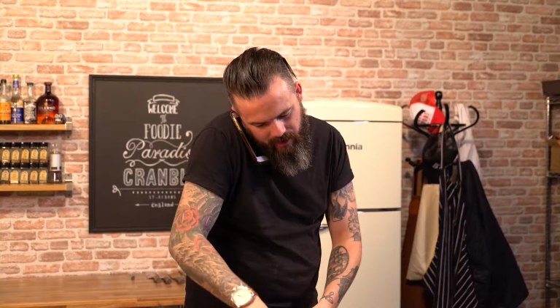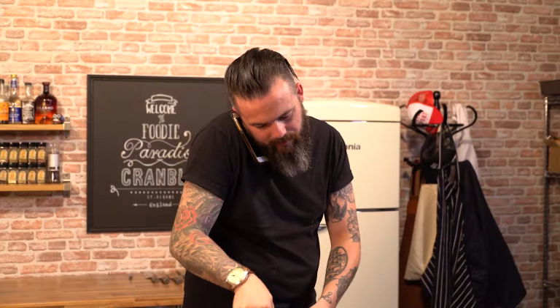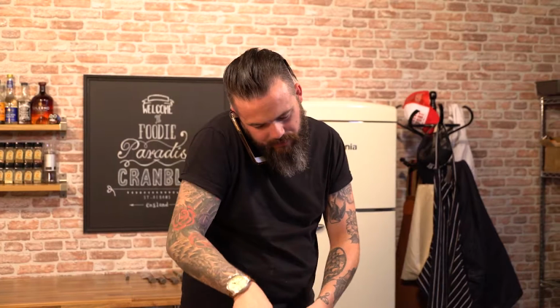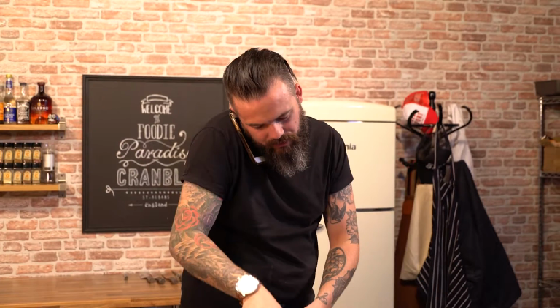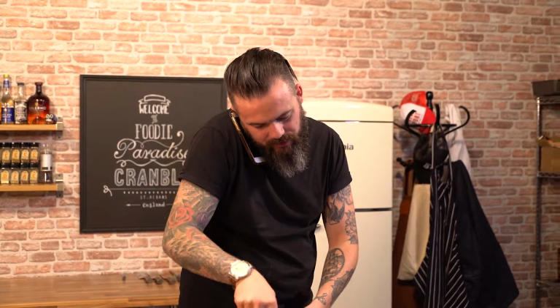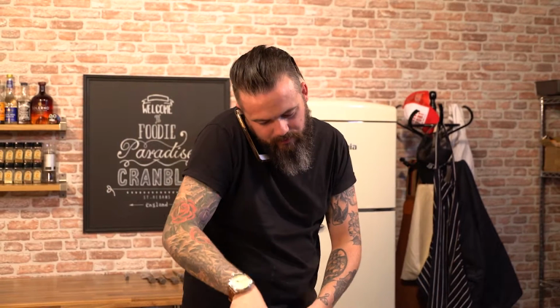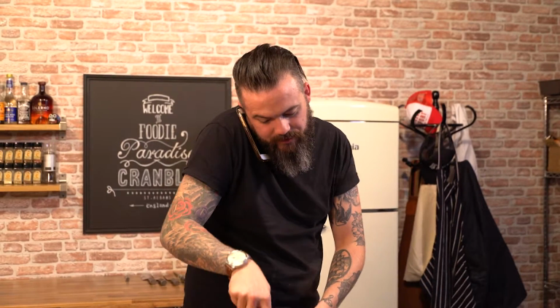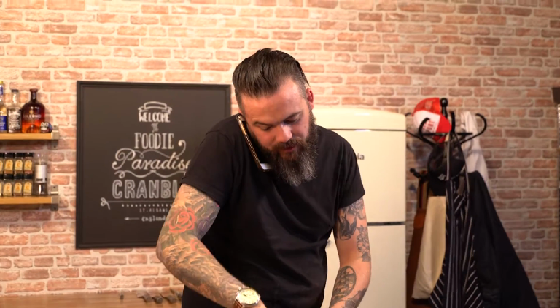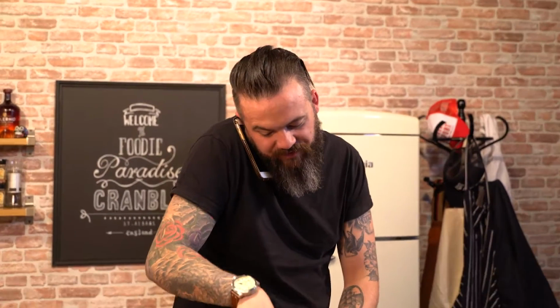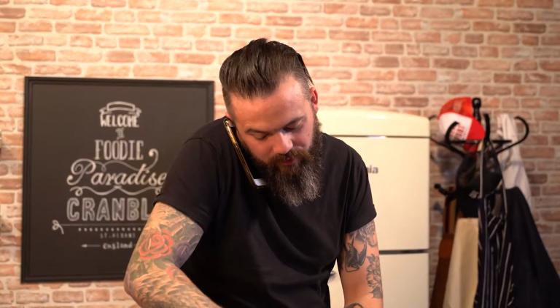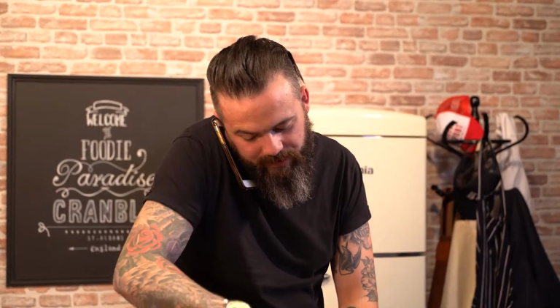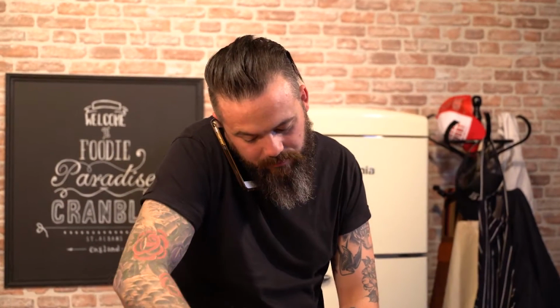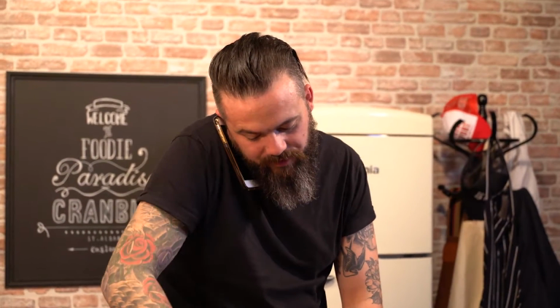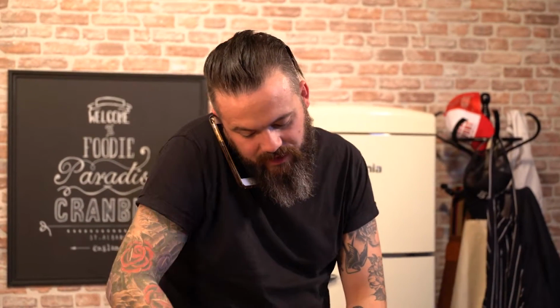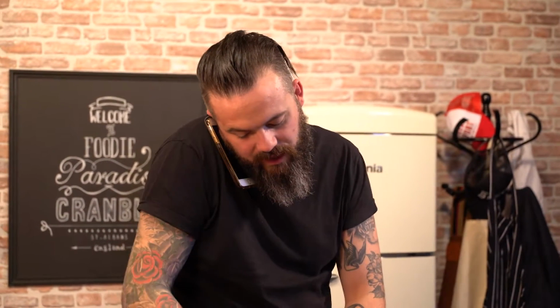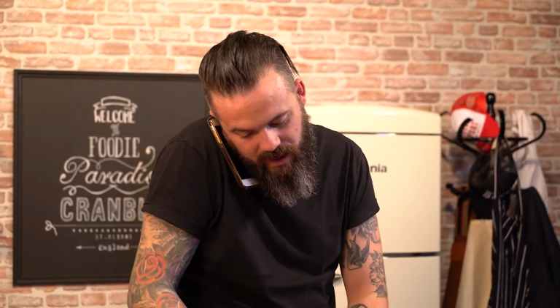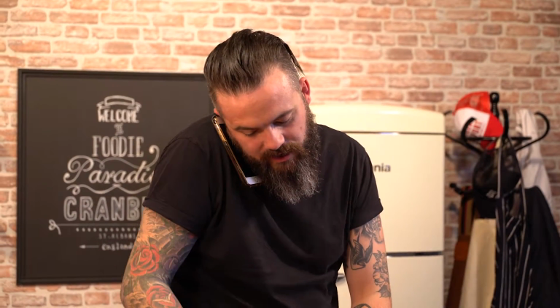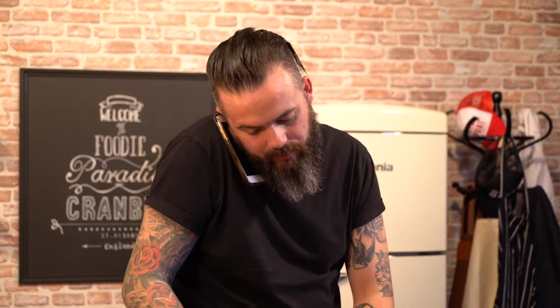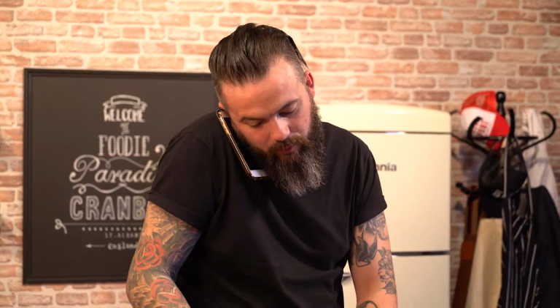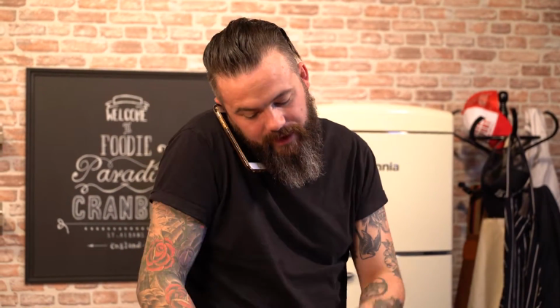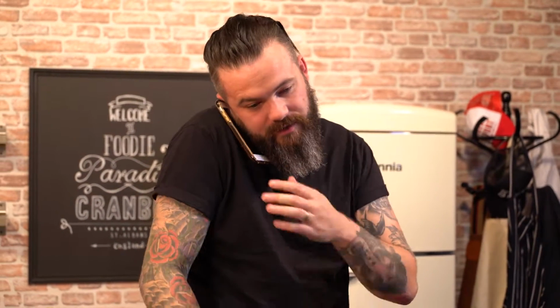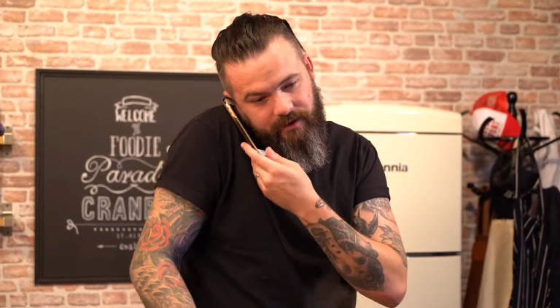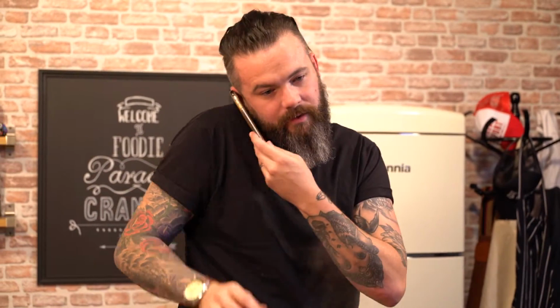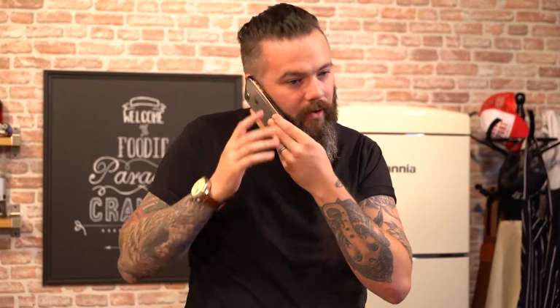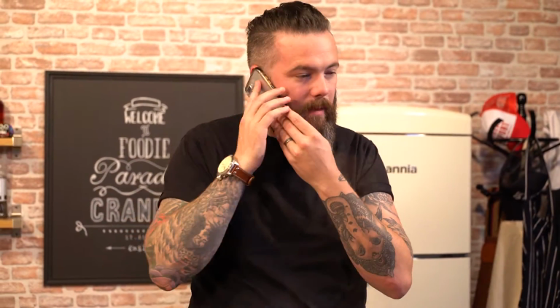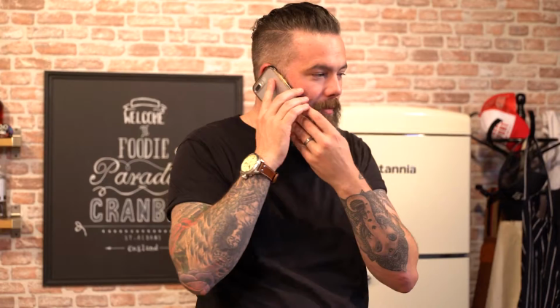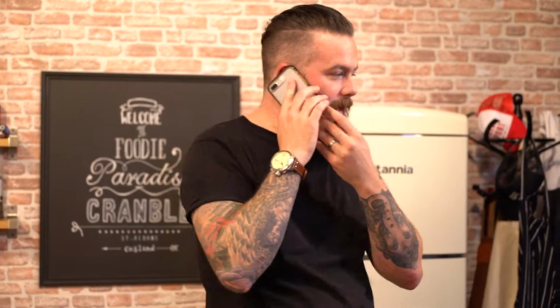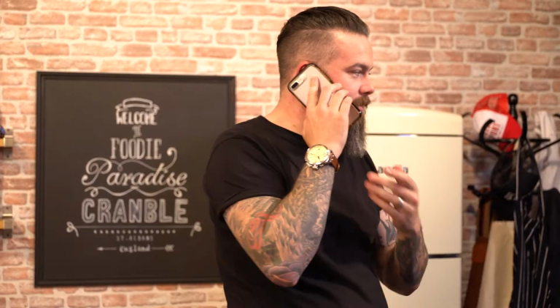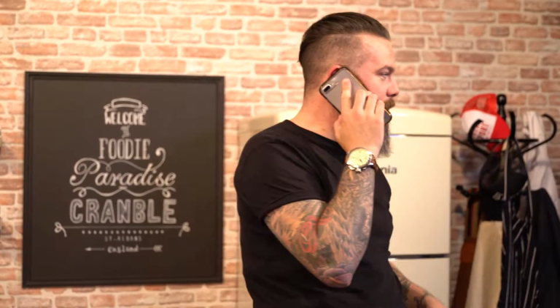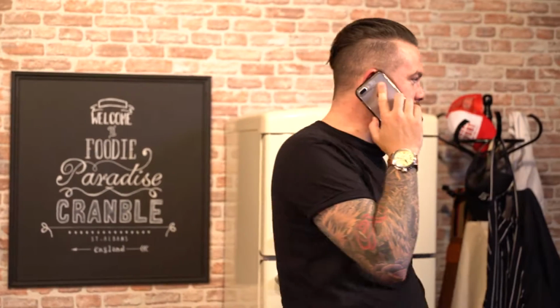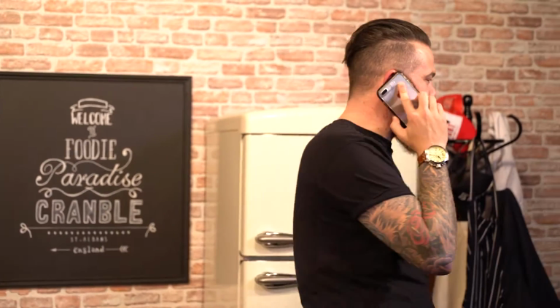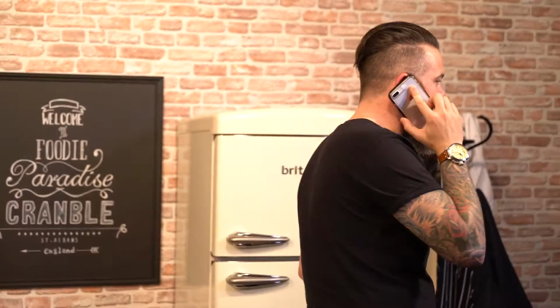I'm just in the middle of filming something — it's like a cooking program, I'm not doing weird stuff.